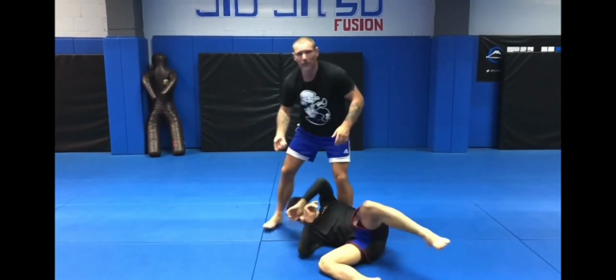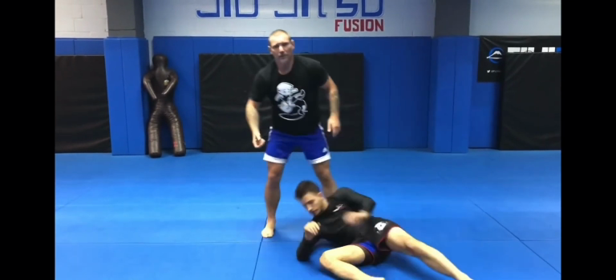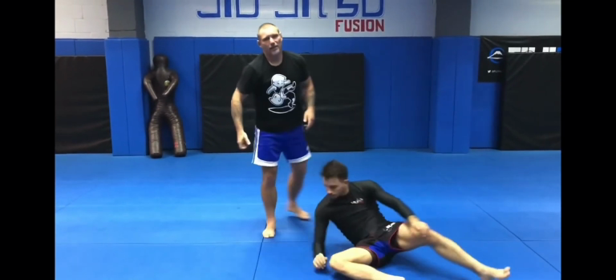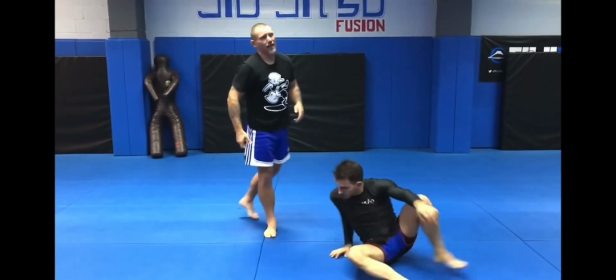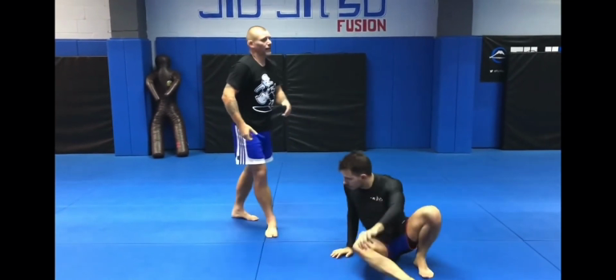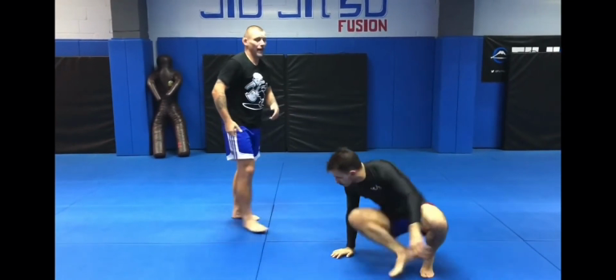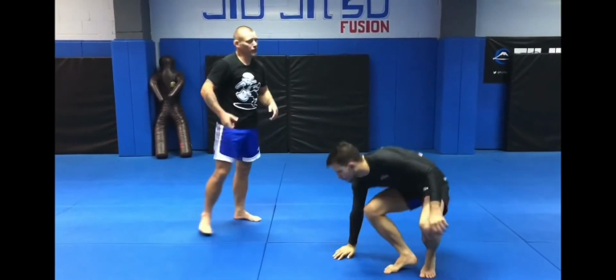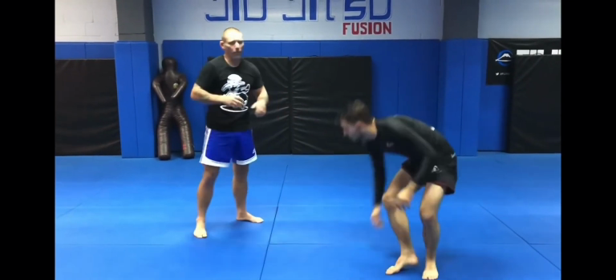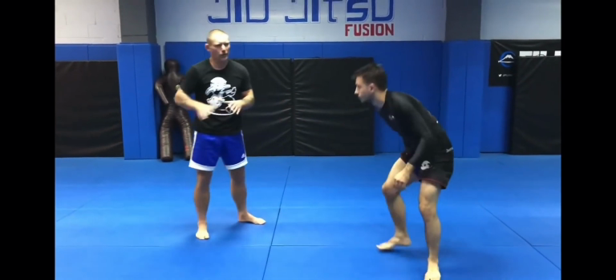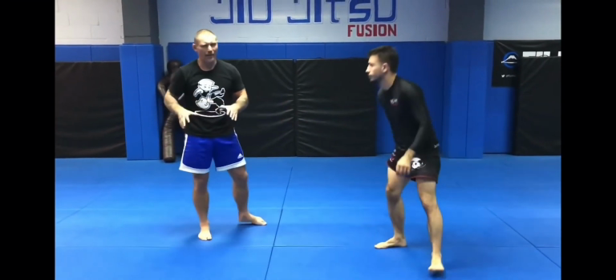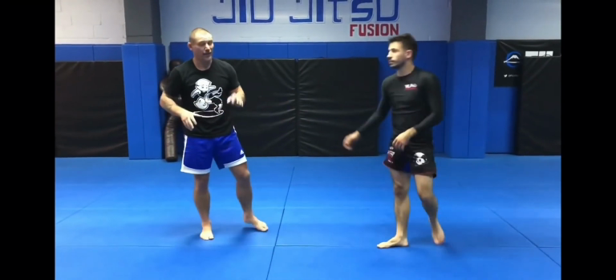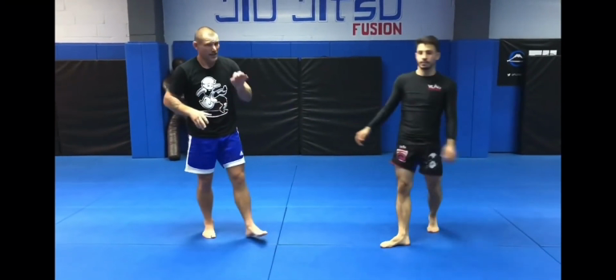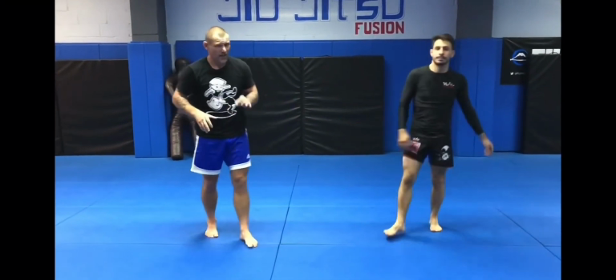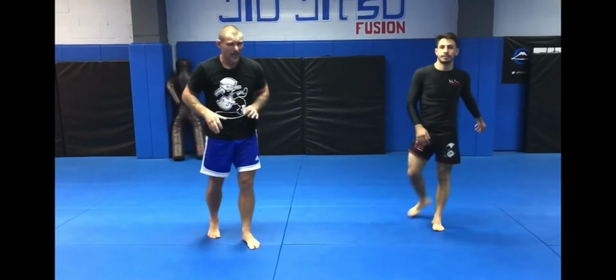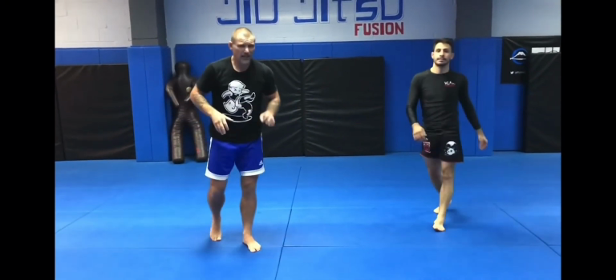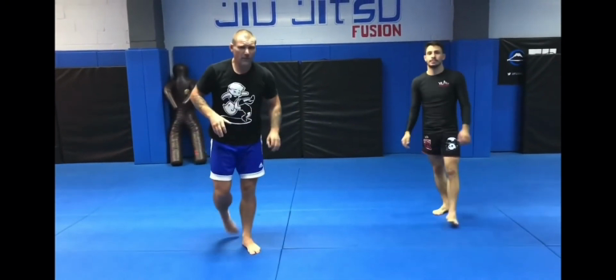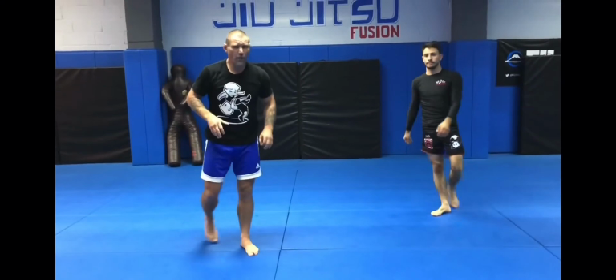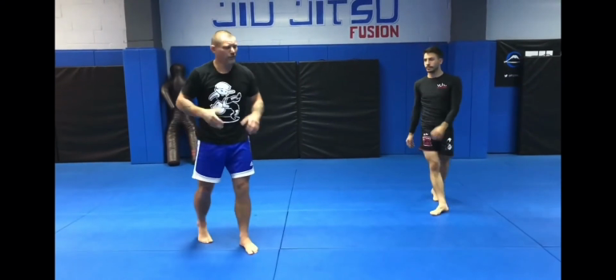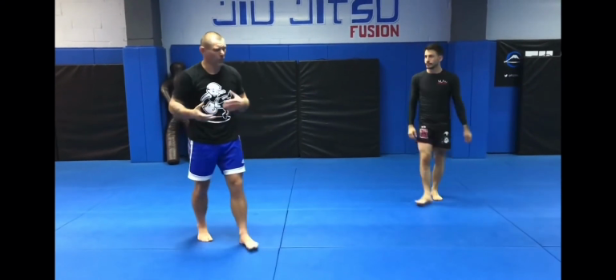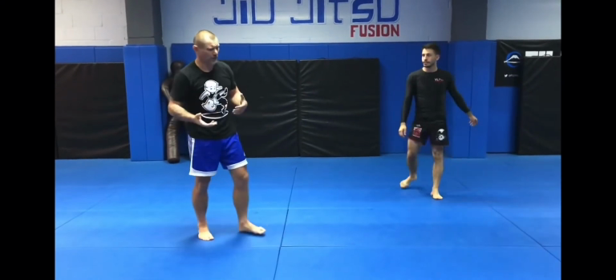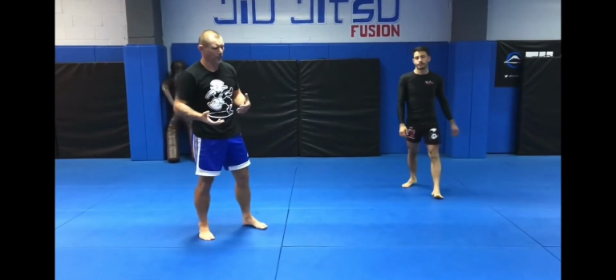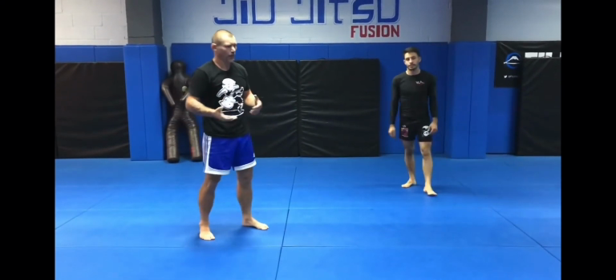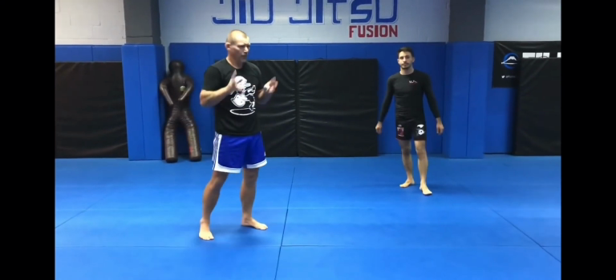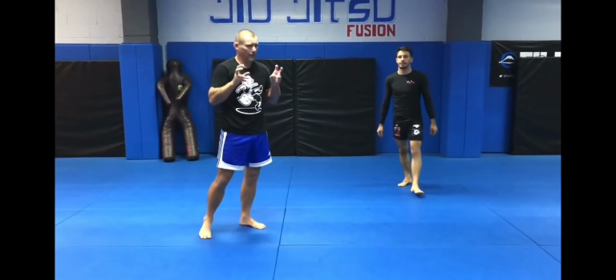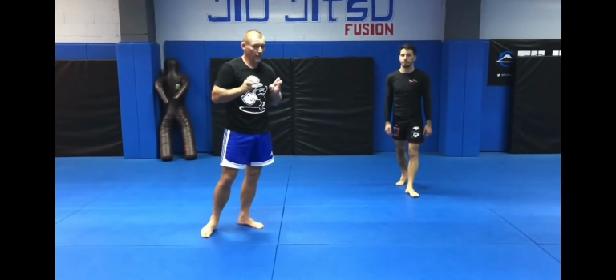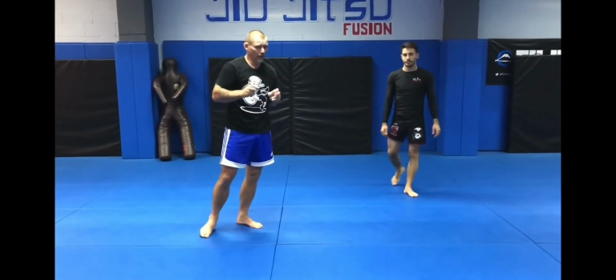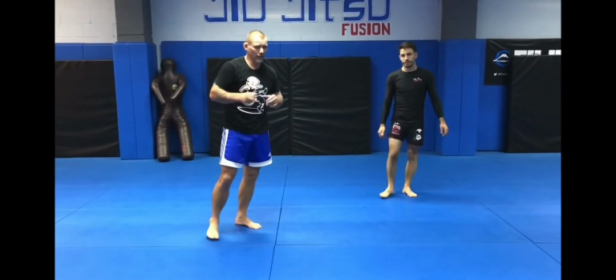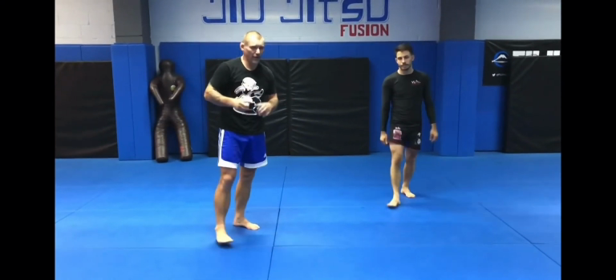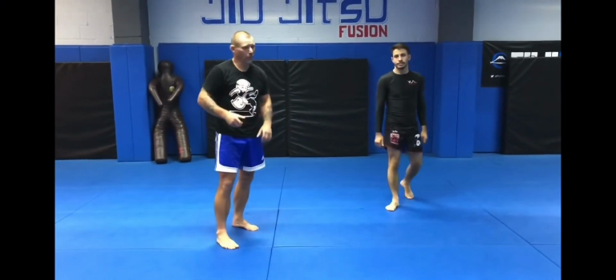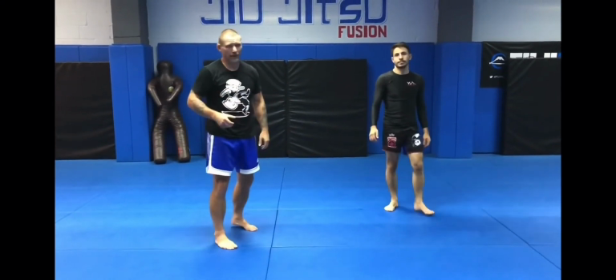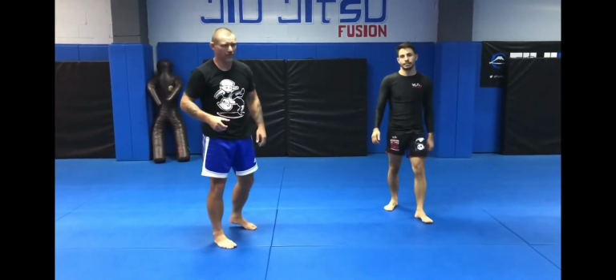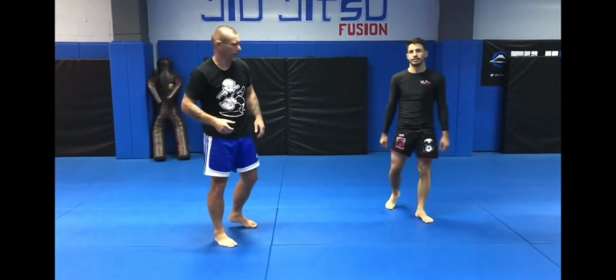Just like that. Again, it's all about timing — just like the technique before. Super simple, but the feel and the timing will make it extremely hard.